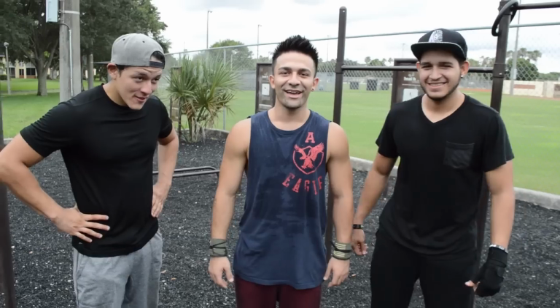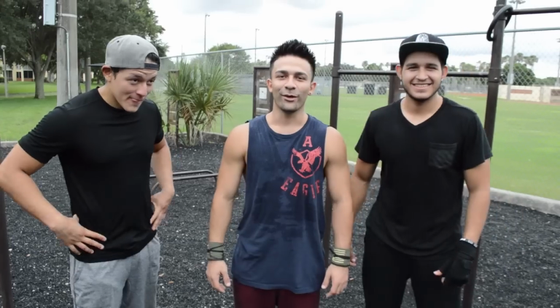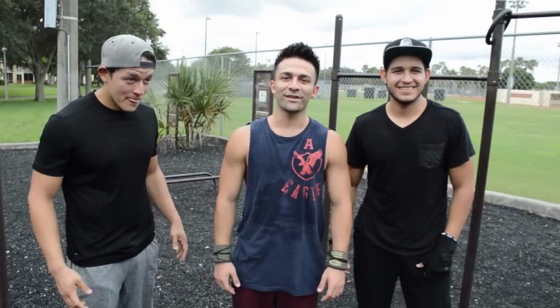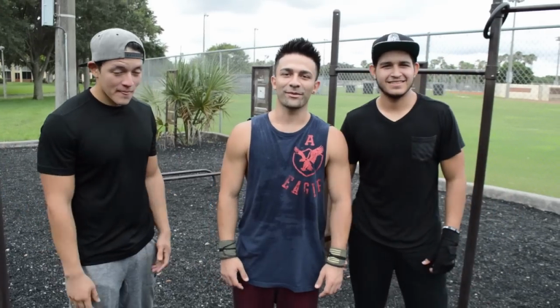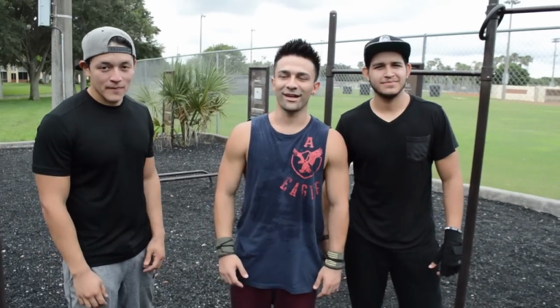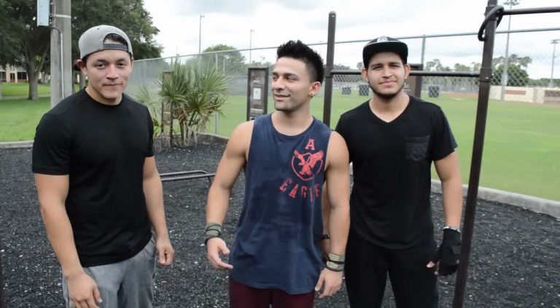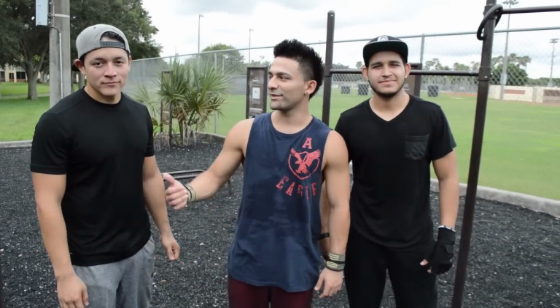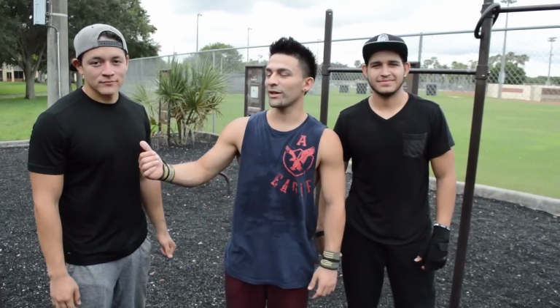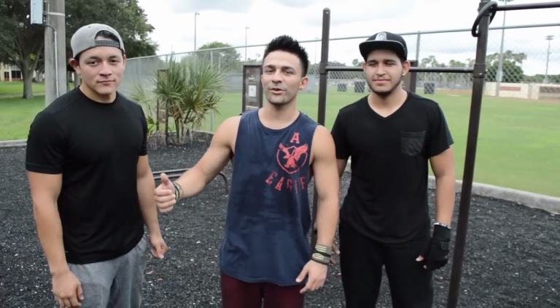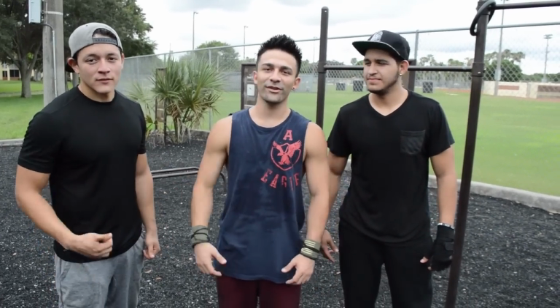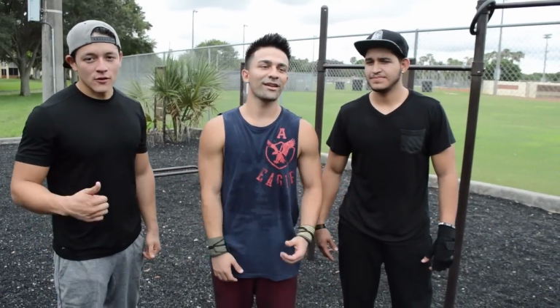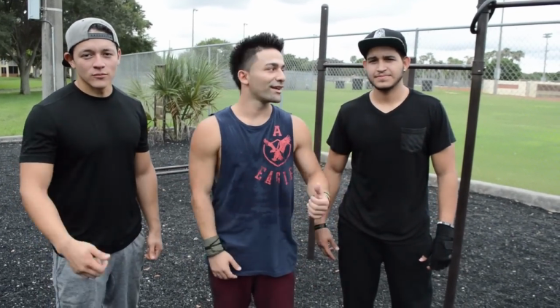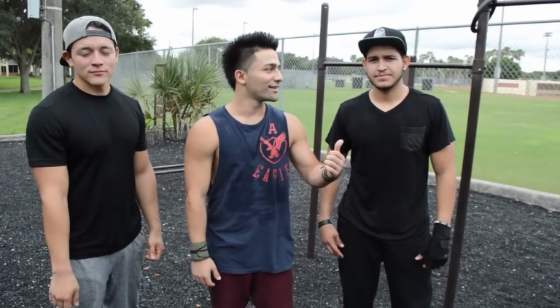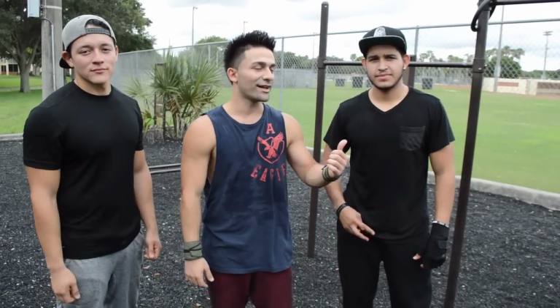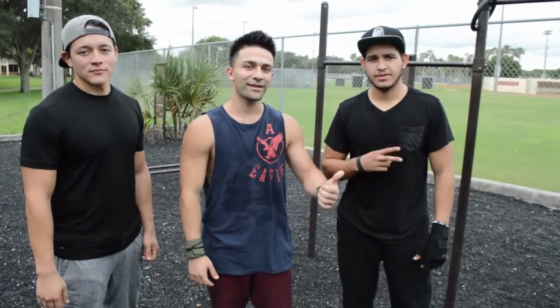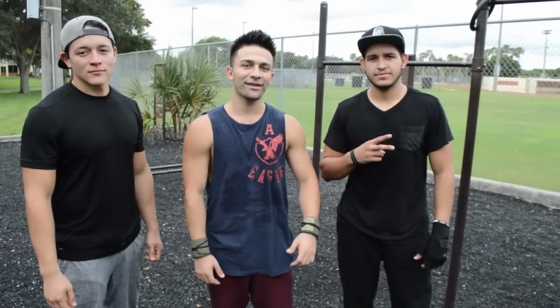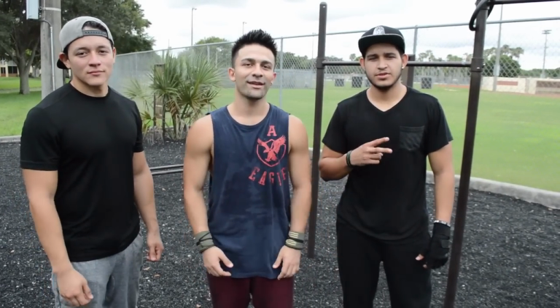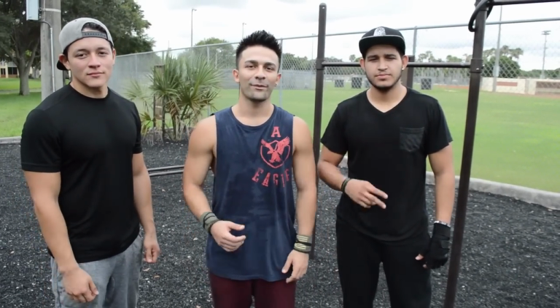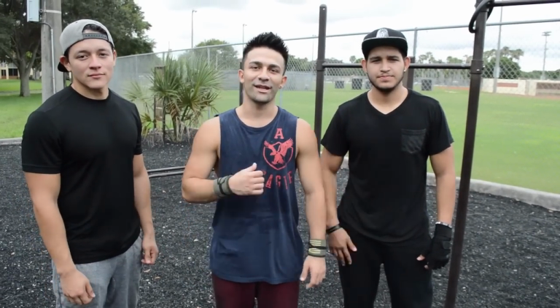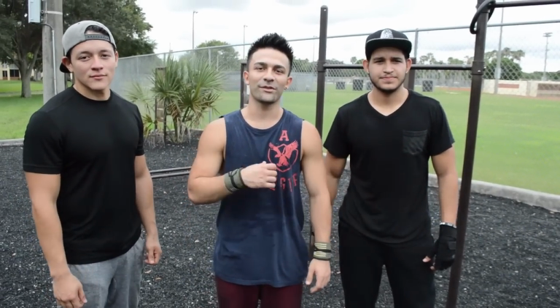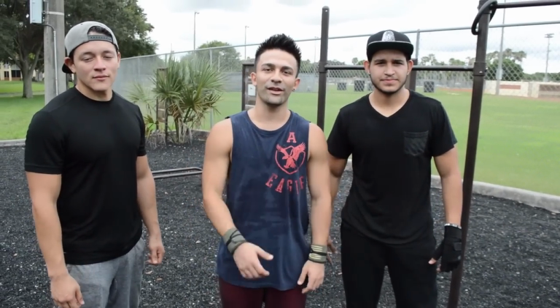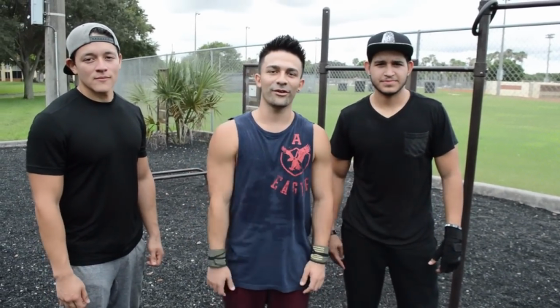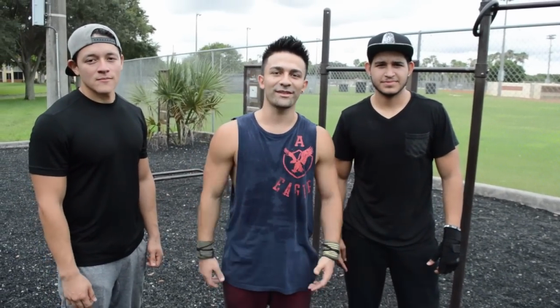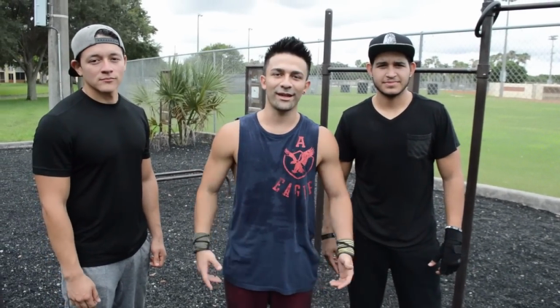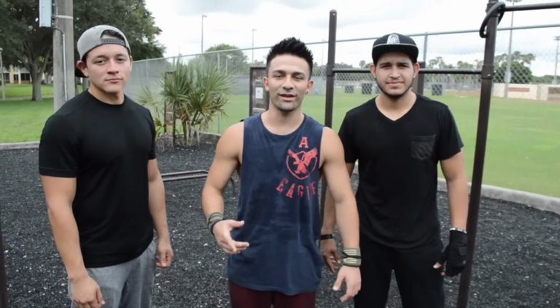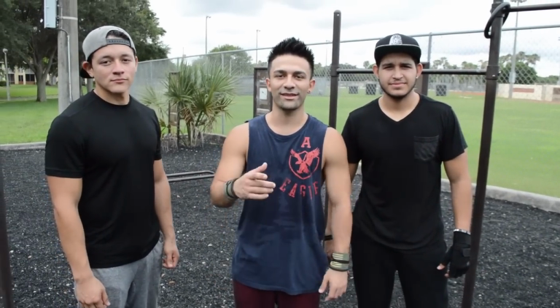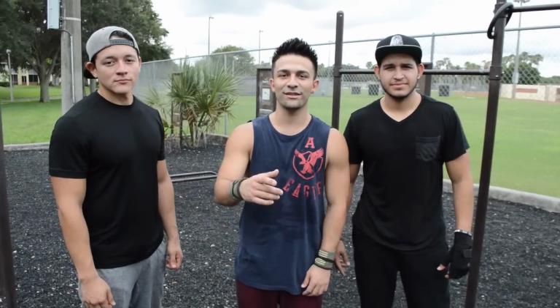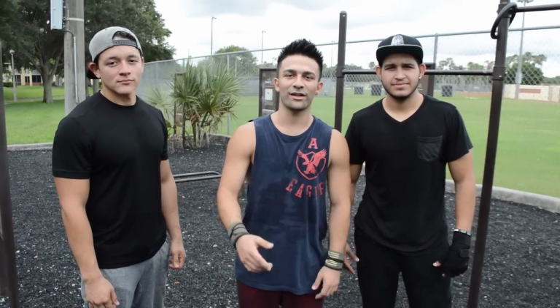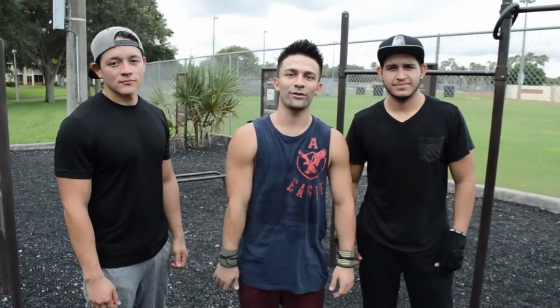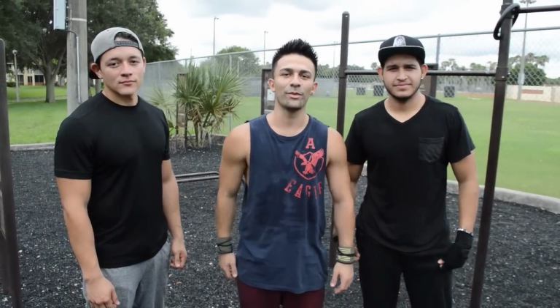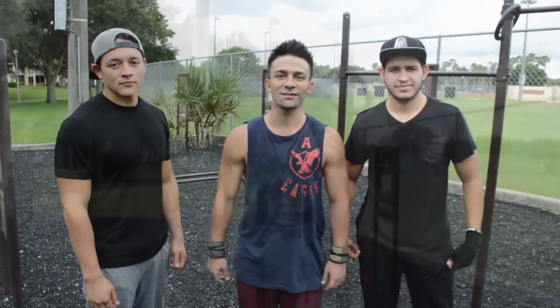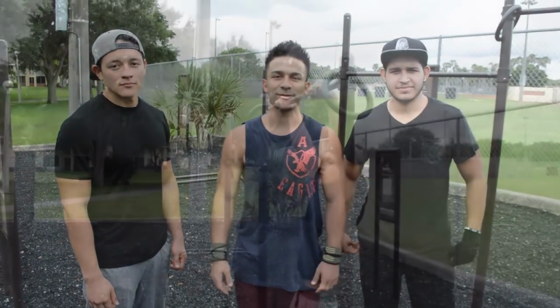Hey, what's up guys? This is Crespo. Santi. My name's Leo and today we're going to teach you how to do a muscle-up.